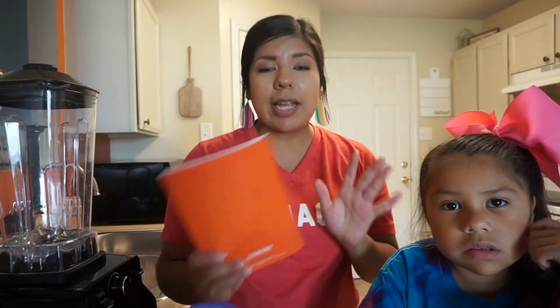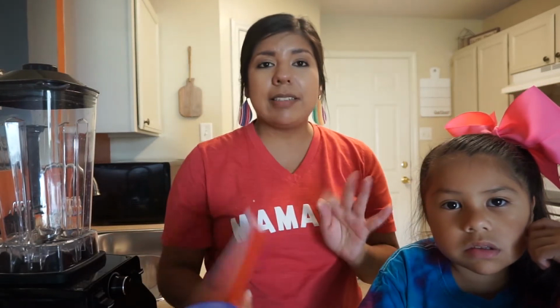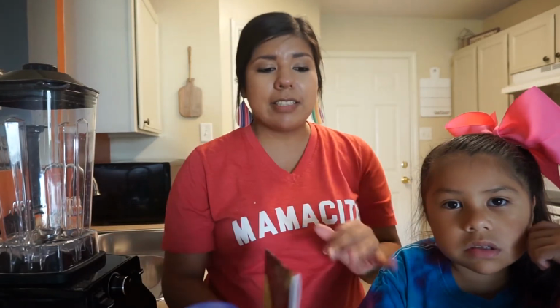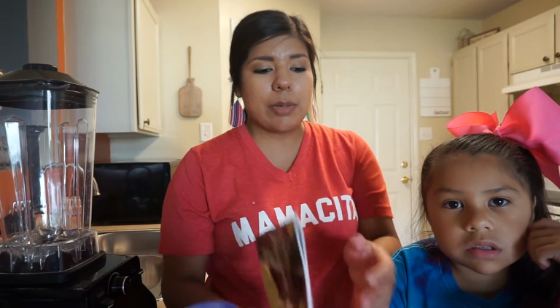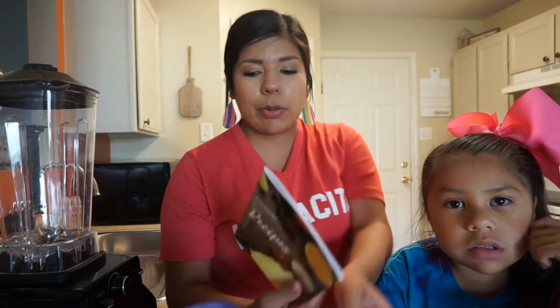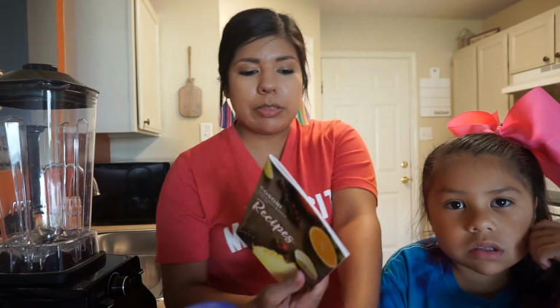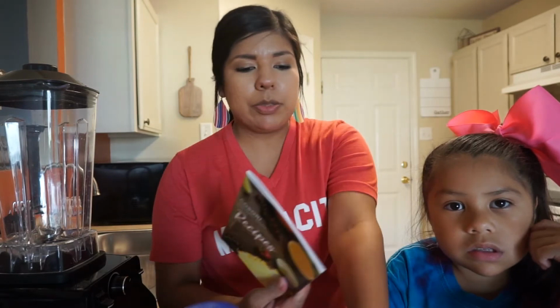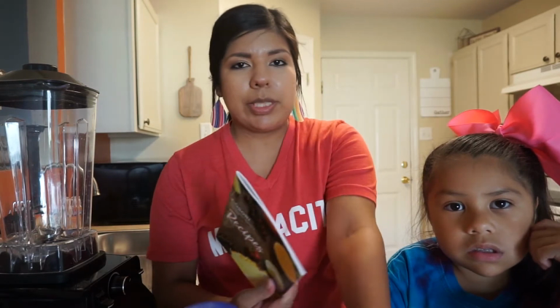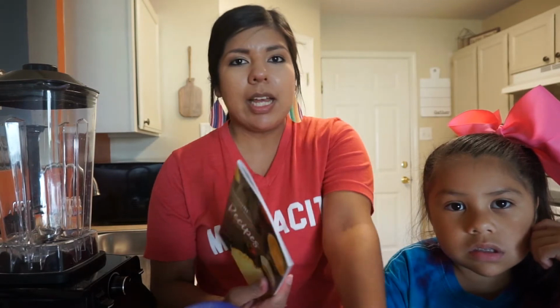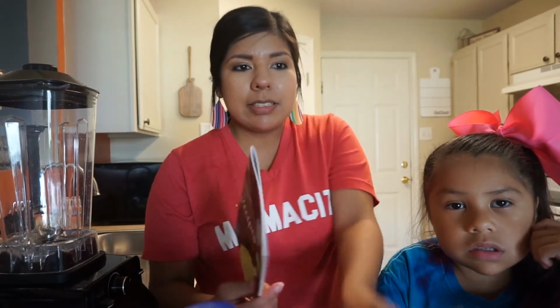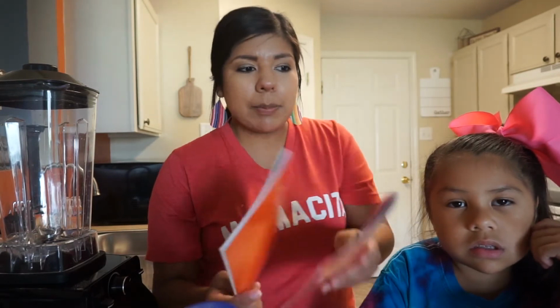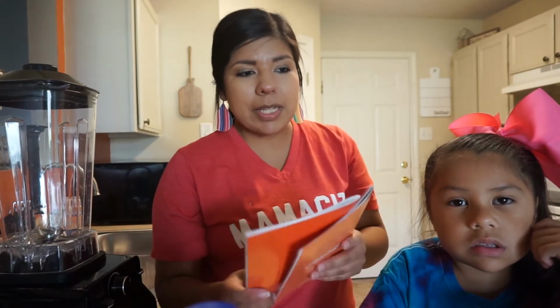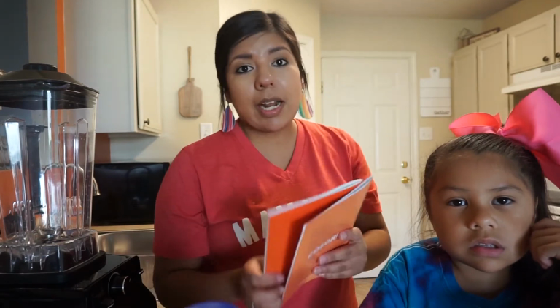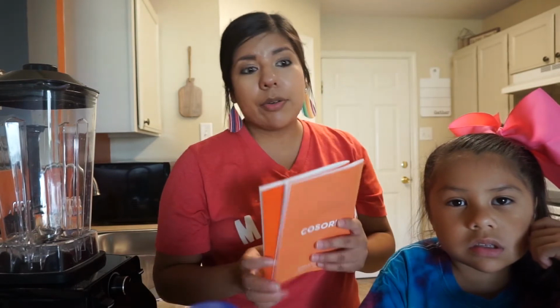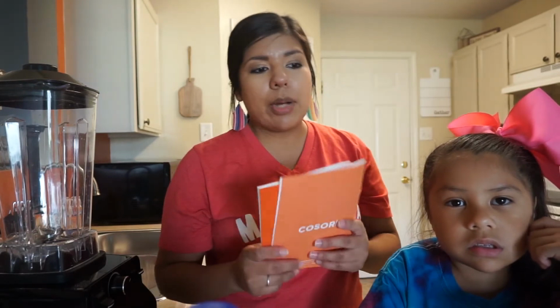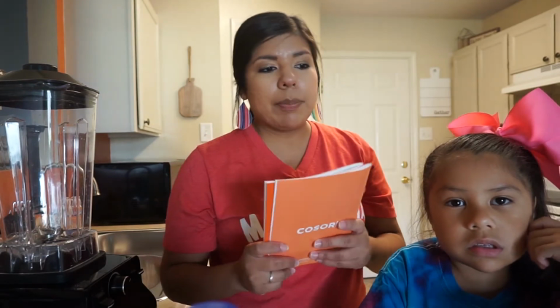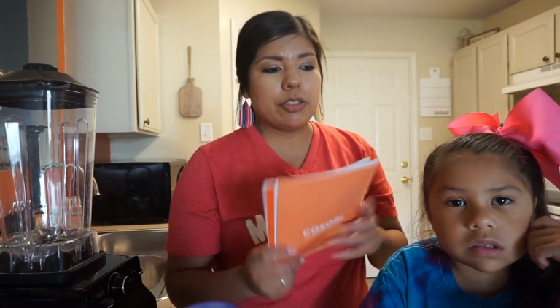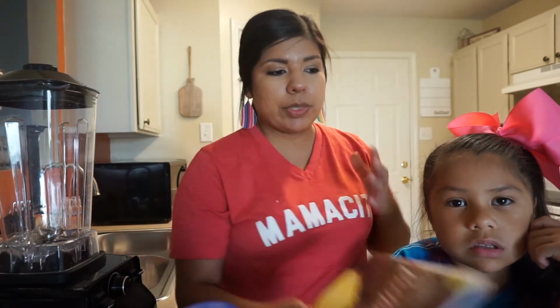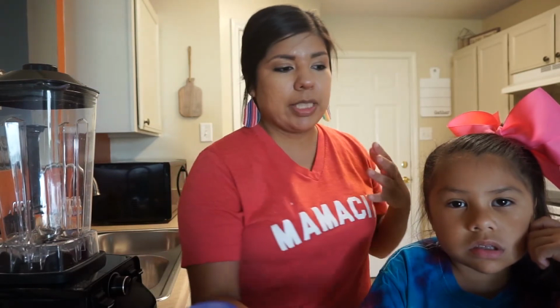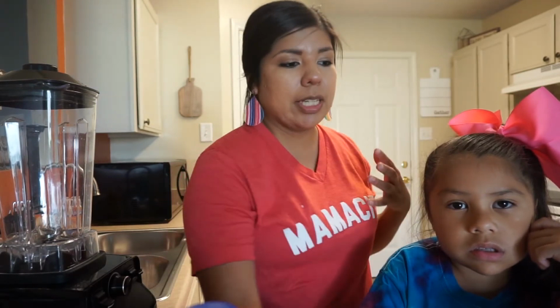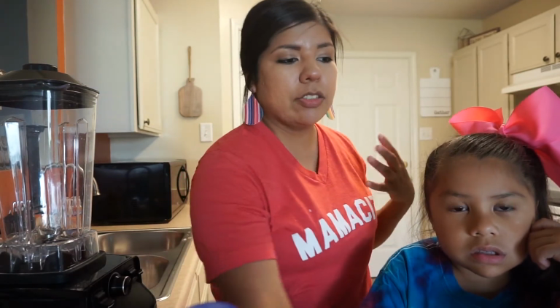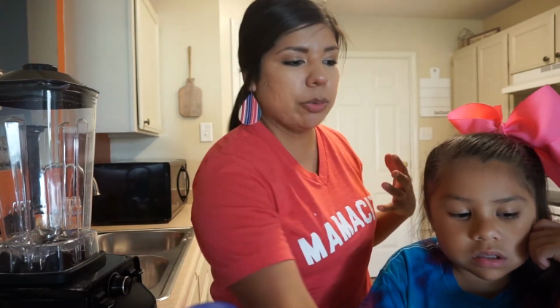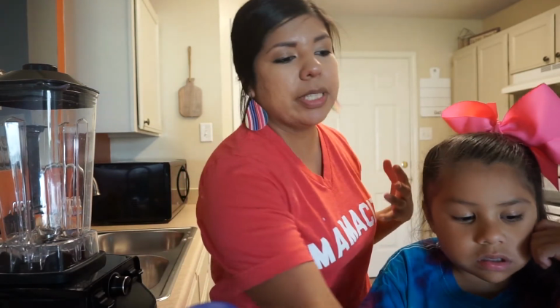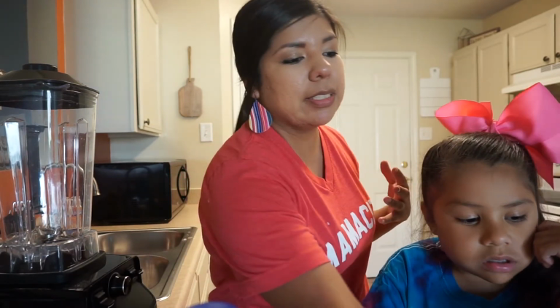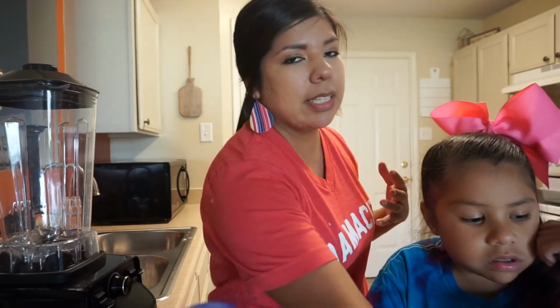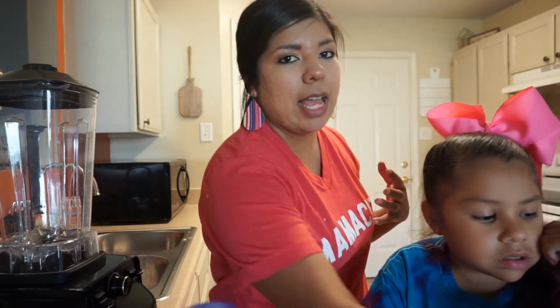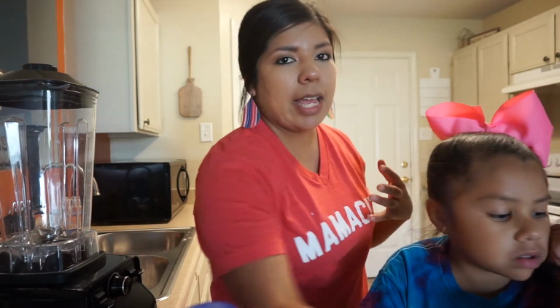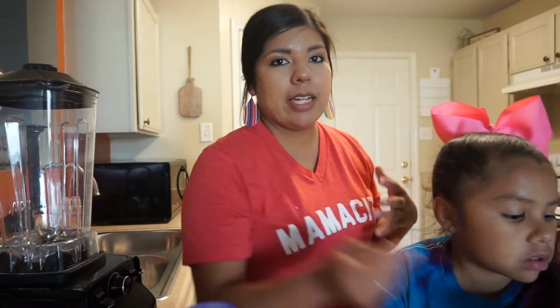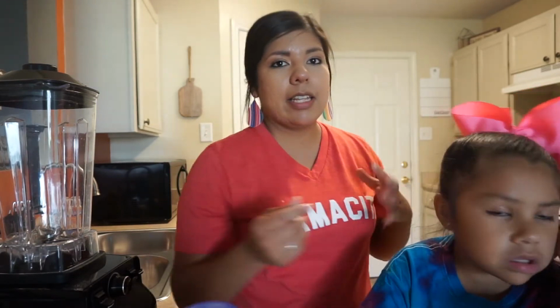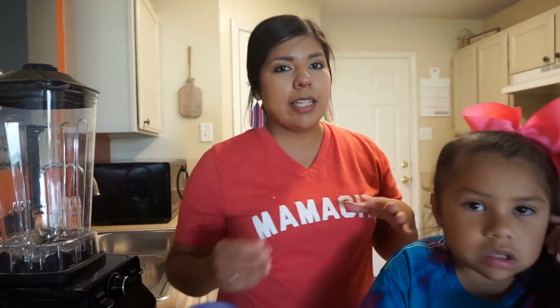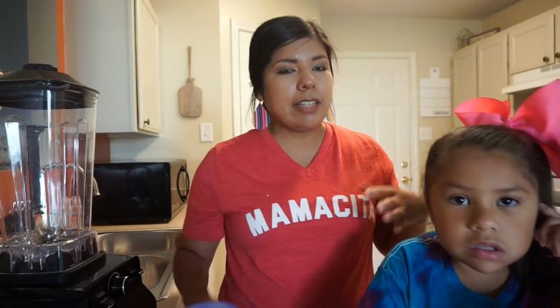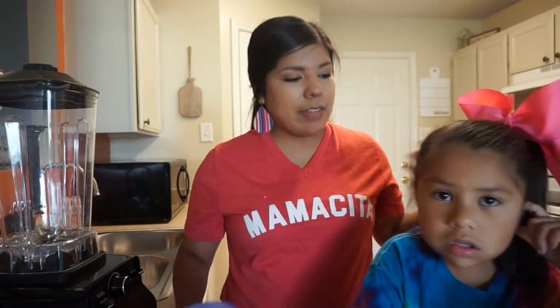Today we're going to be doing something that I grew up drinking. It's super easy and the kids love it.